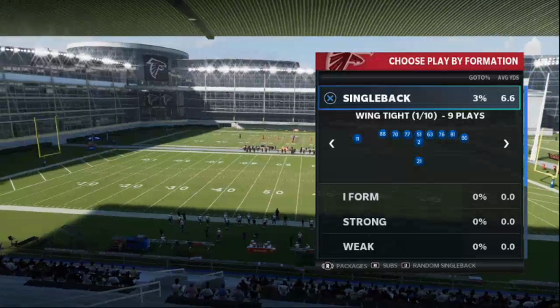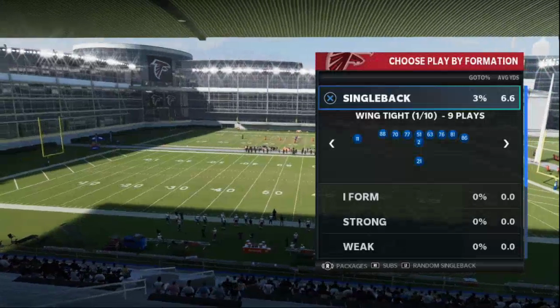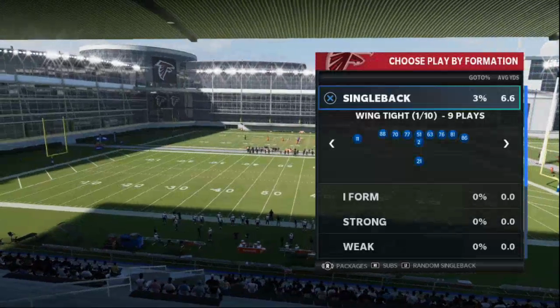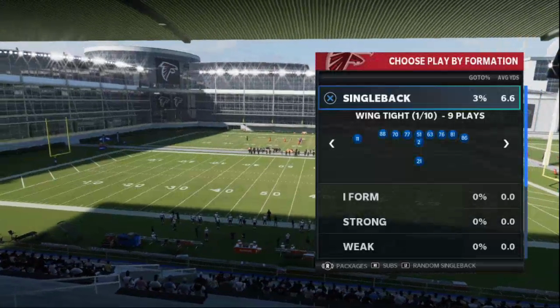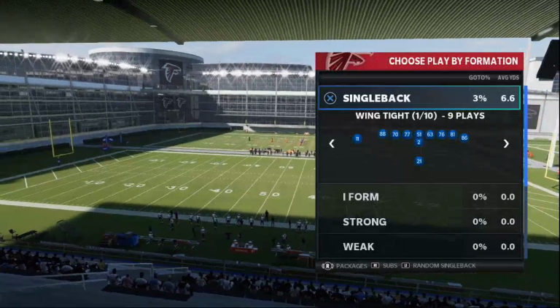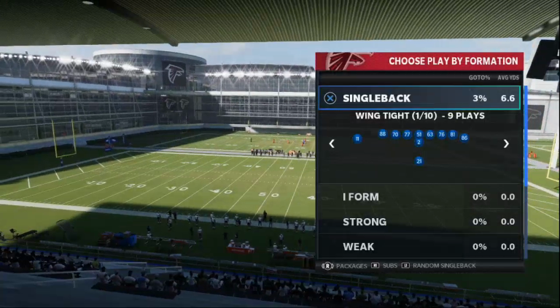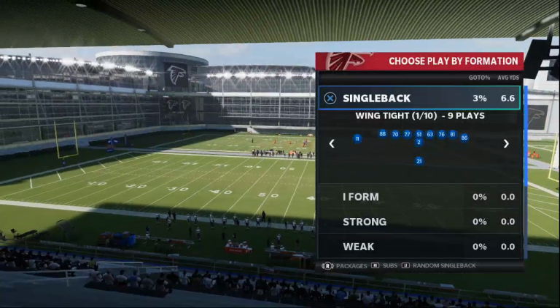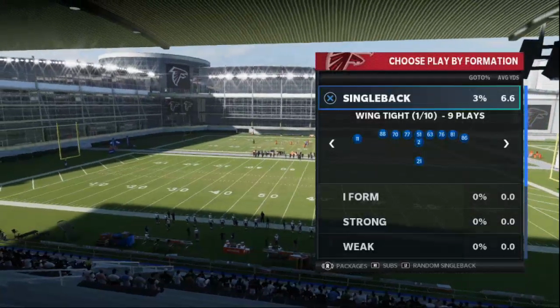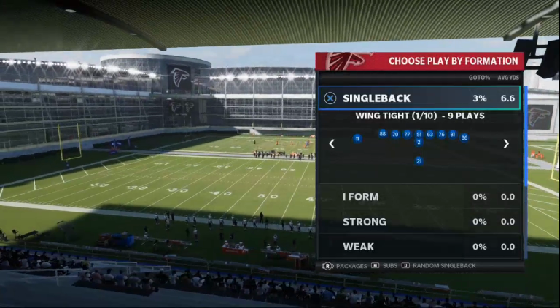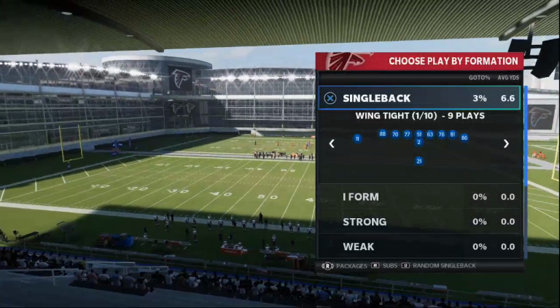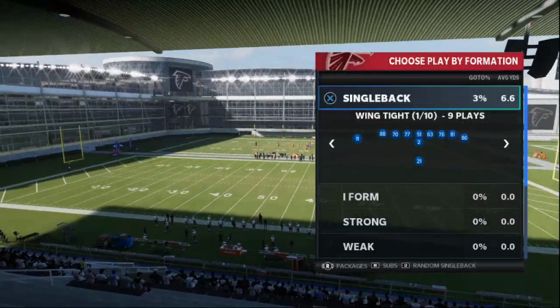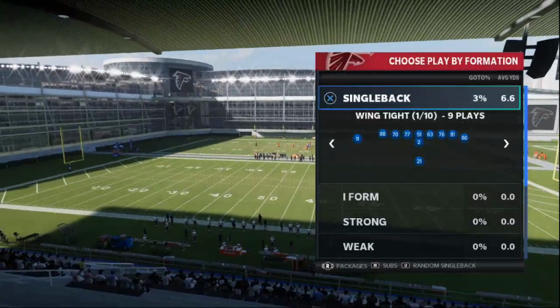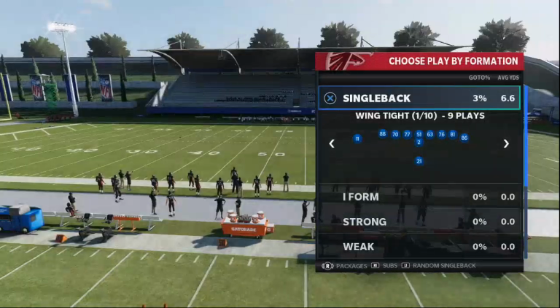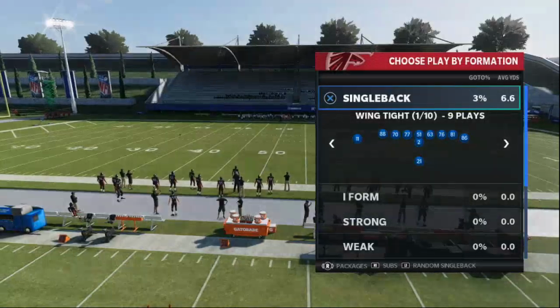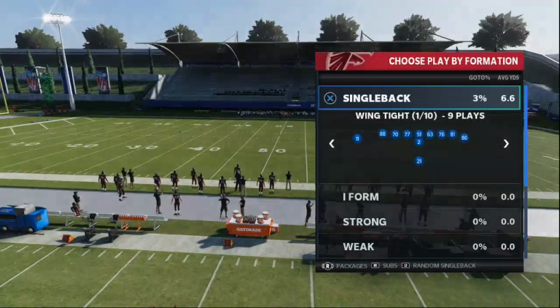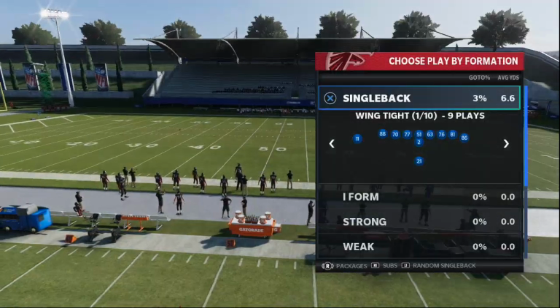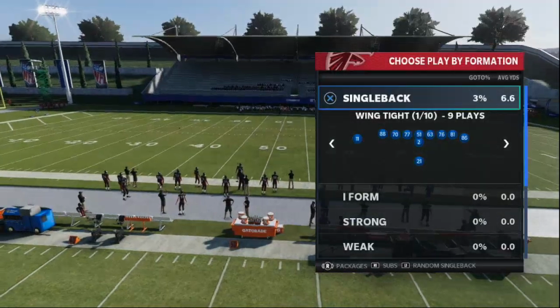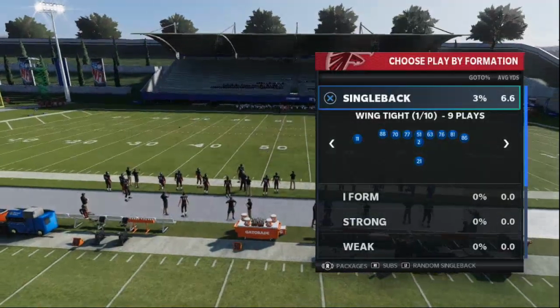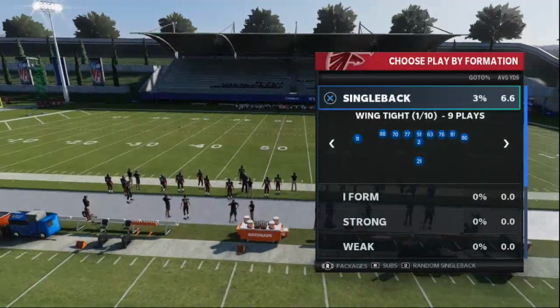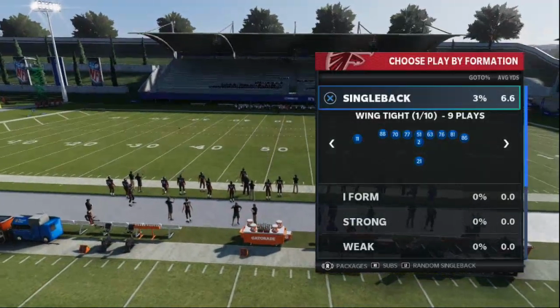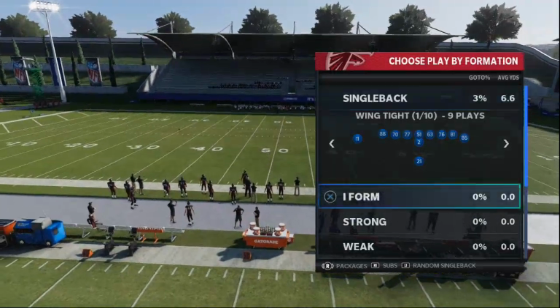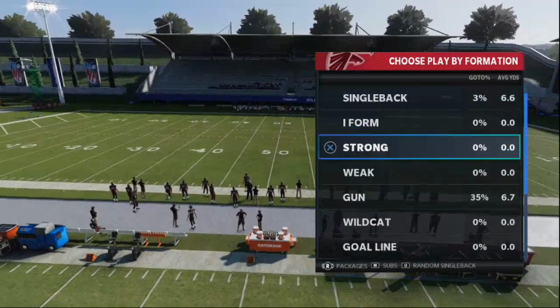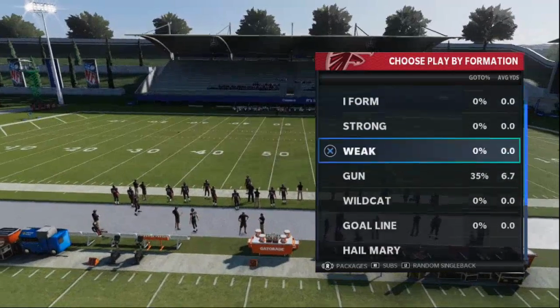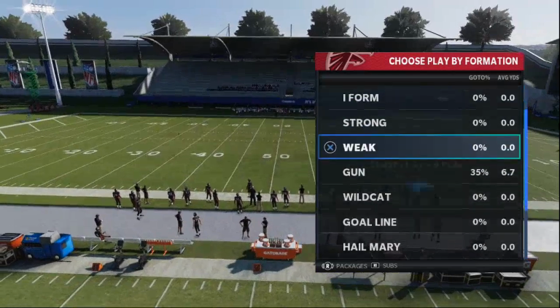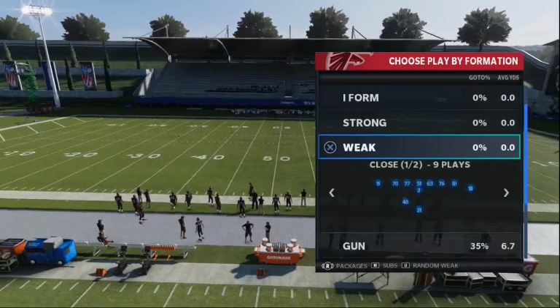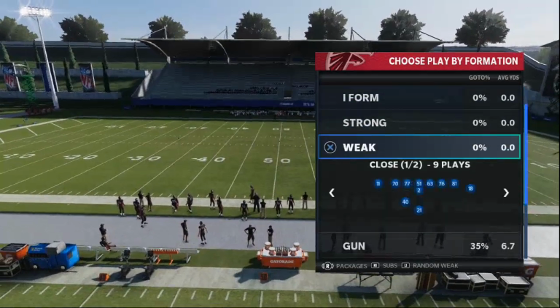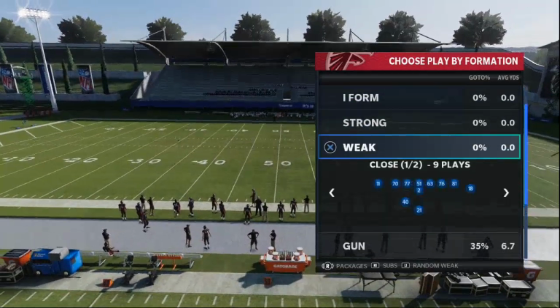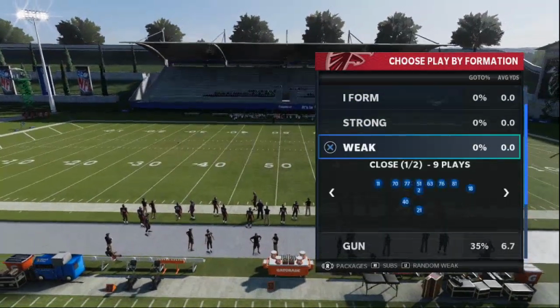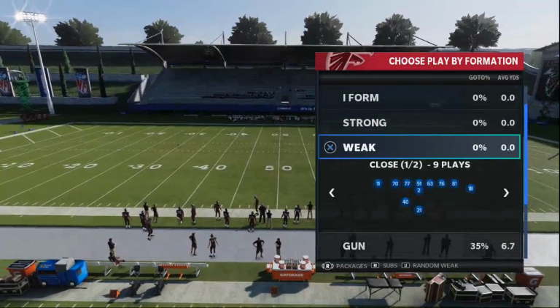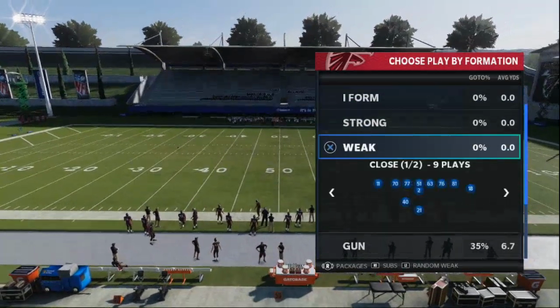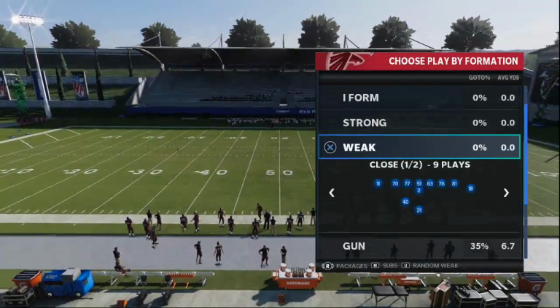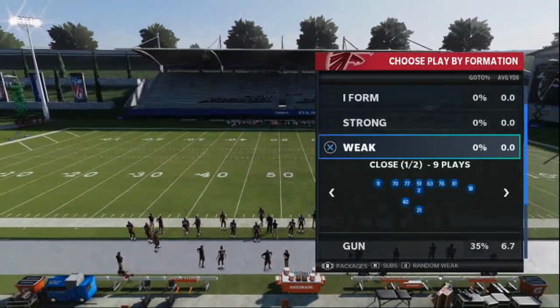In today's Madden 21 tip video, we're going to be bringing you a free mini scheme from the Atlanta Falcons offensive playbook.